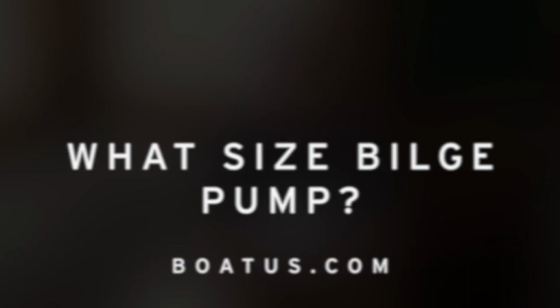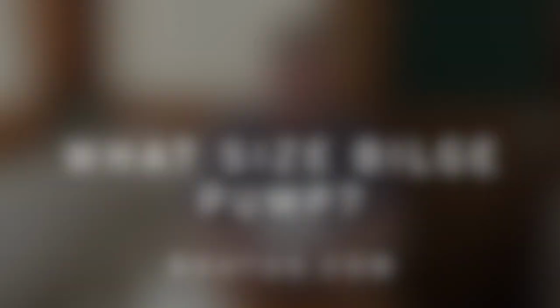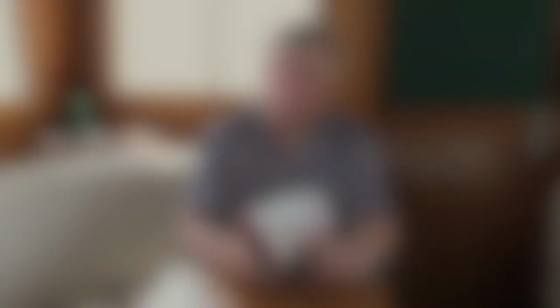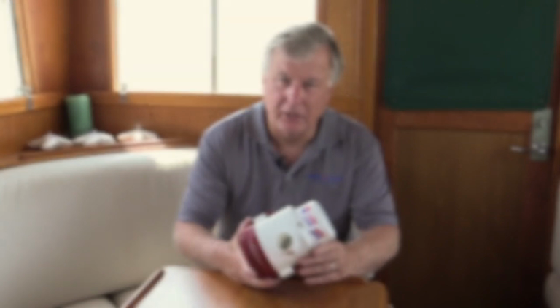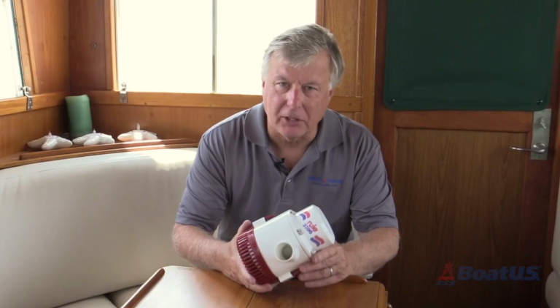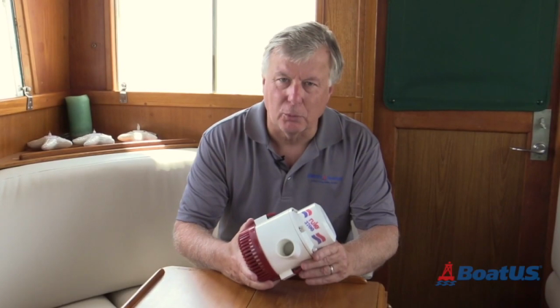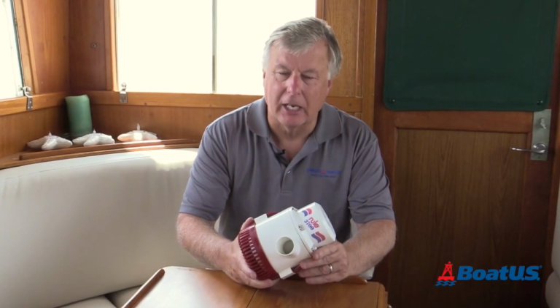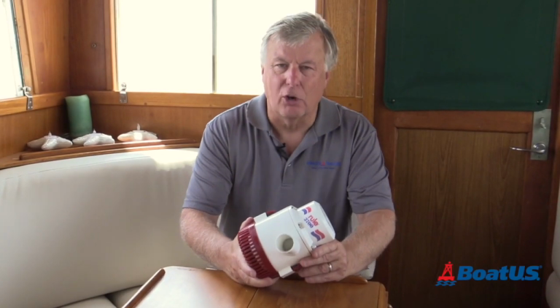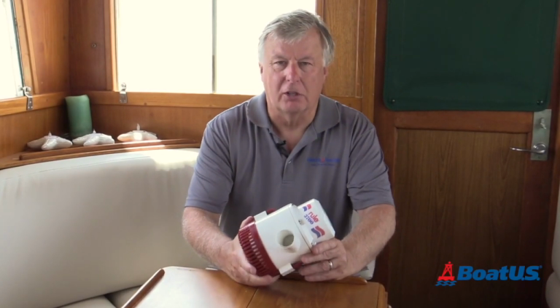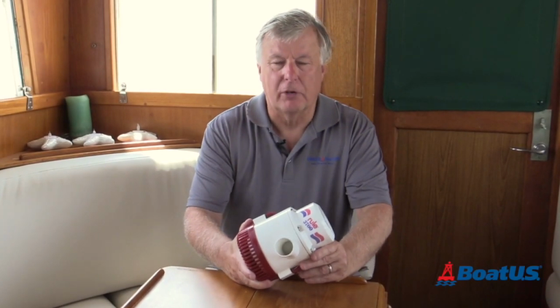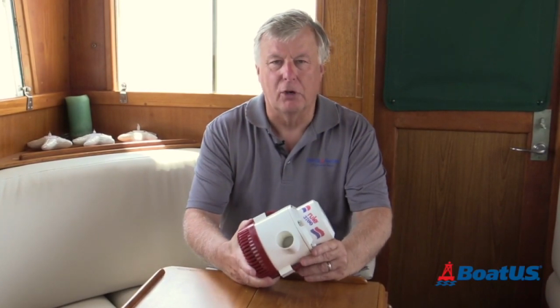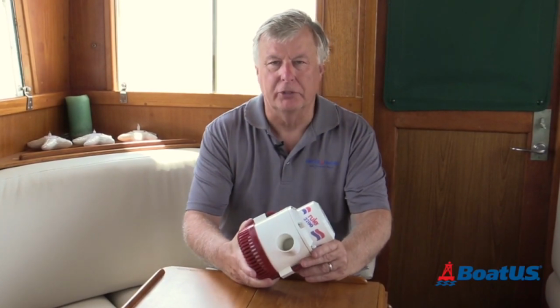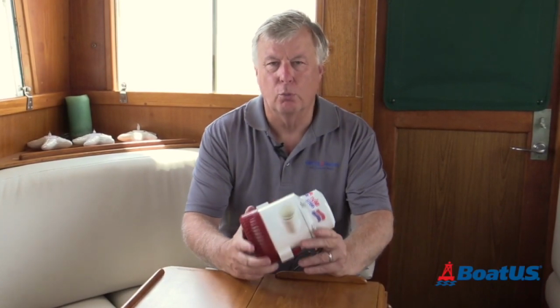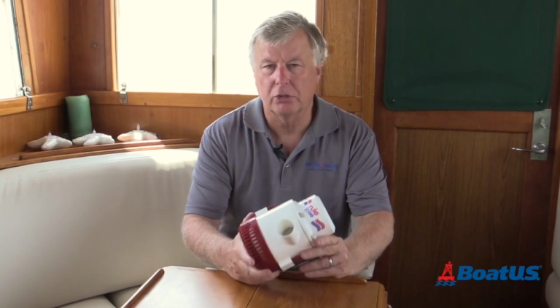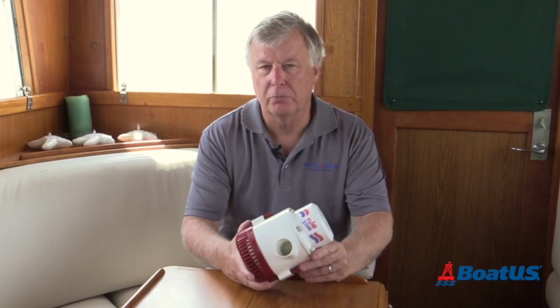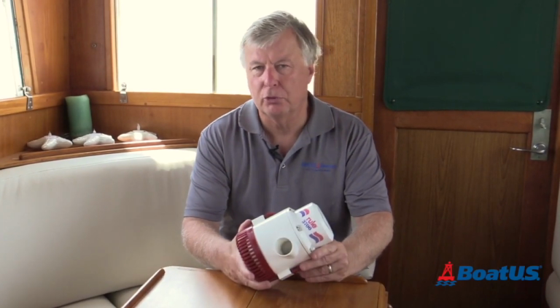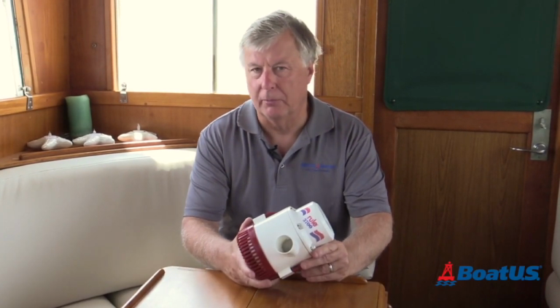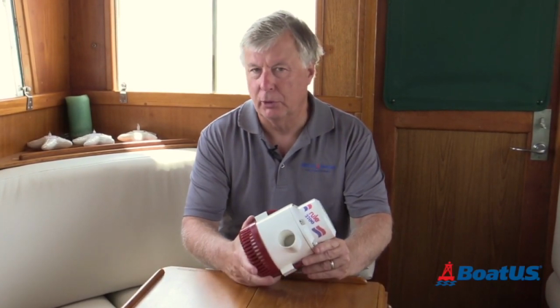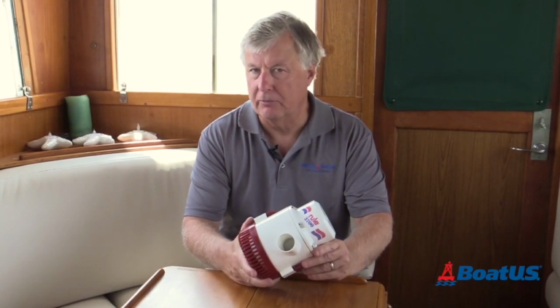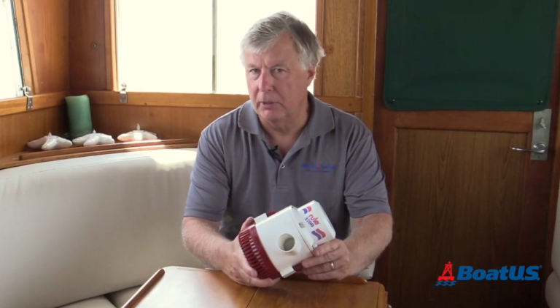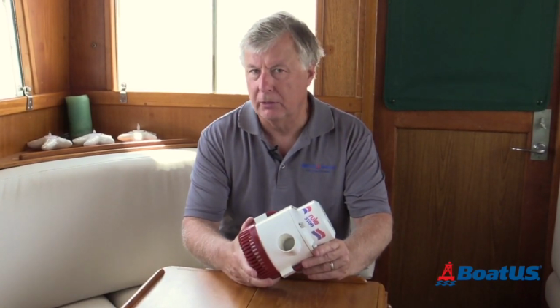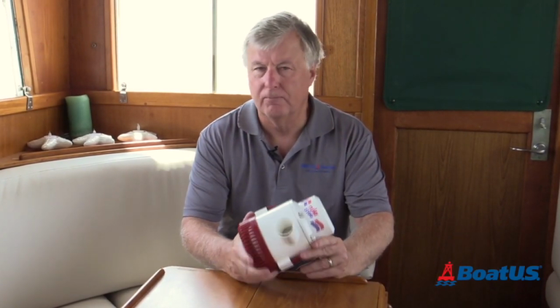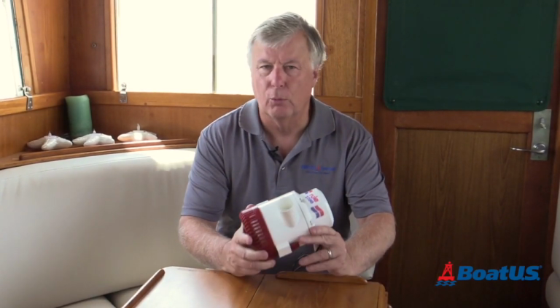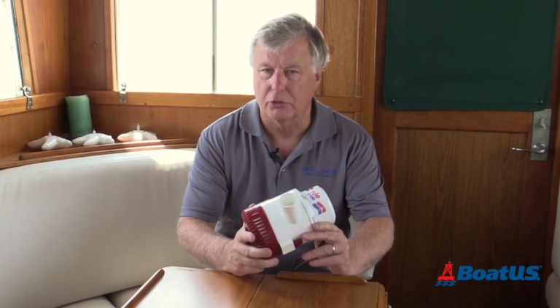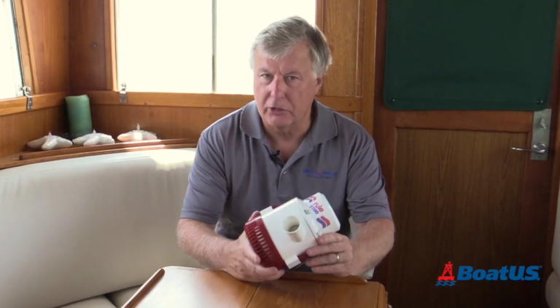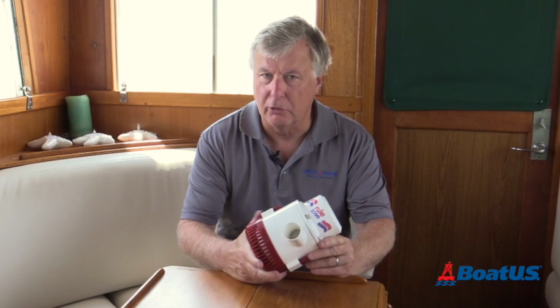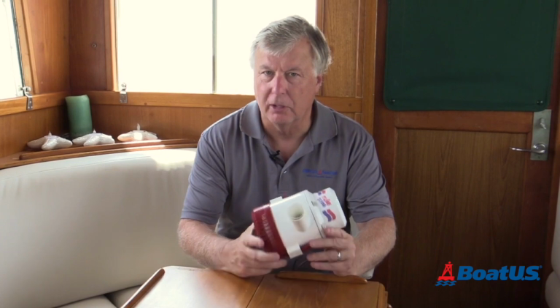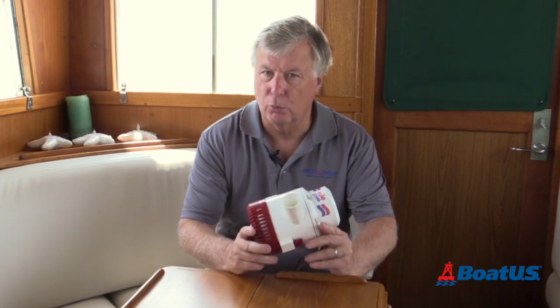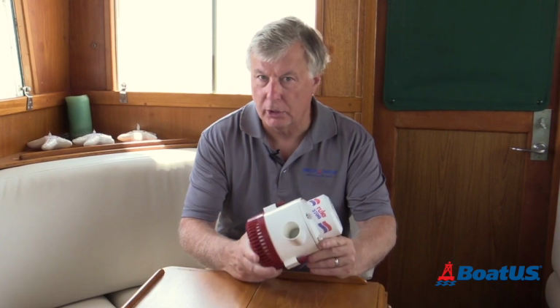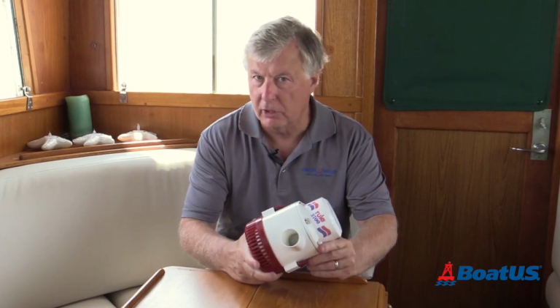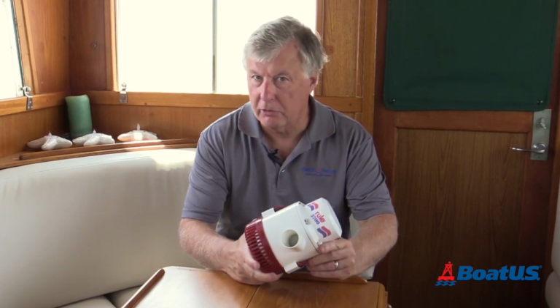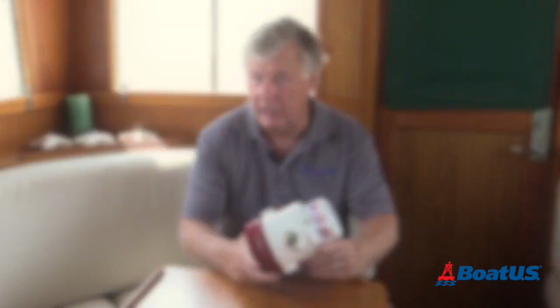One of the things we get asked very often is: what size bilge pump do I need for my boat? Stay tuned and I'm going to walk you right through that.